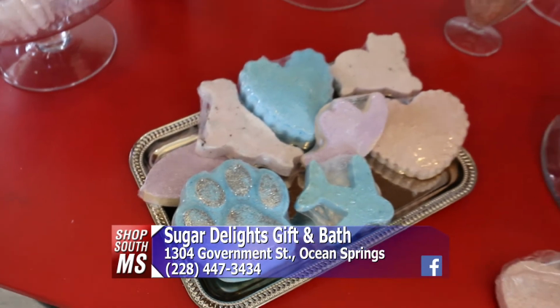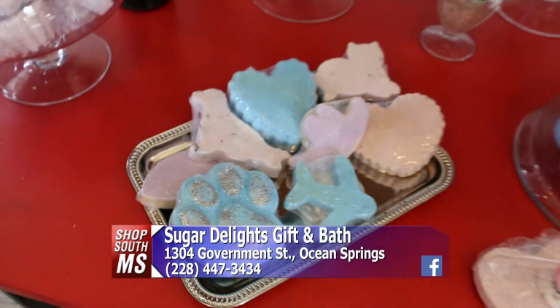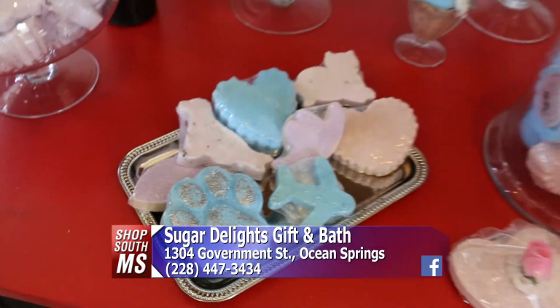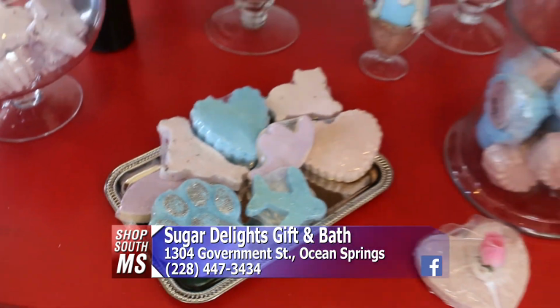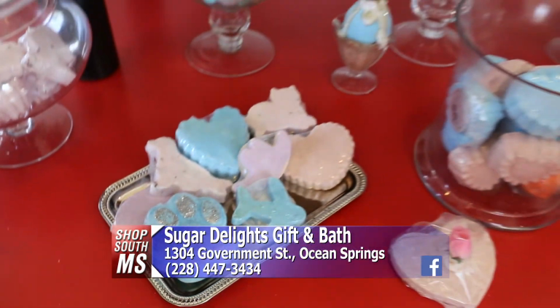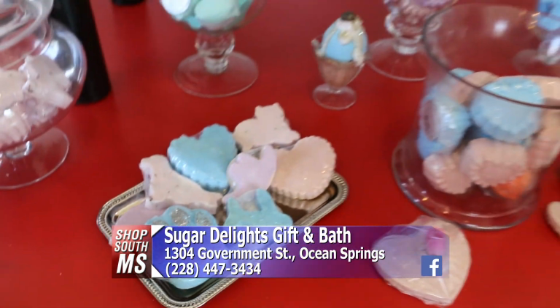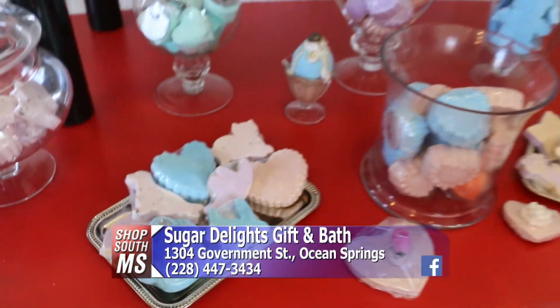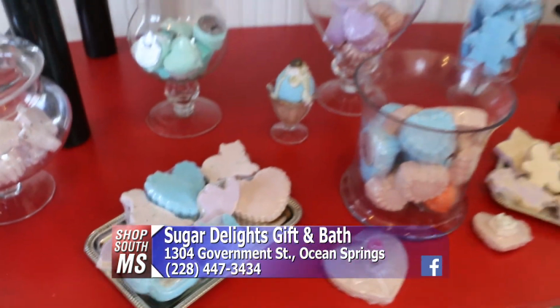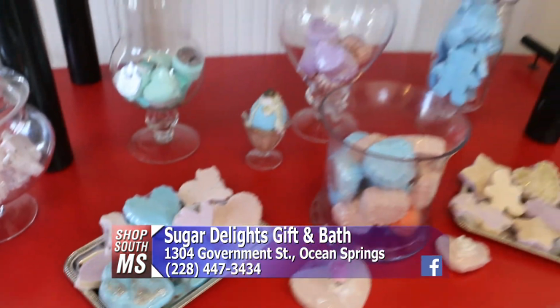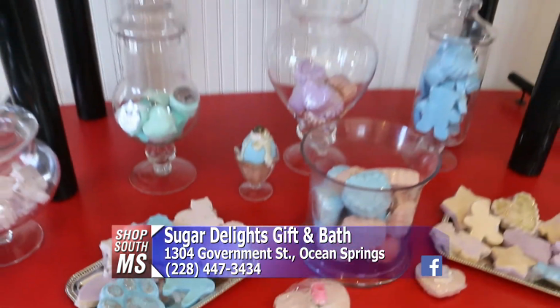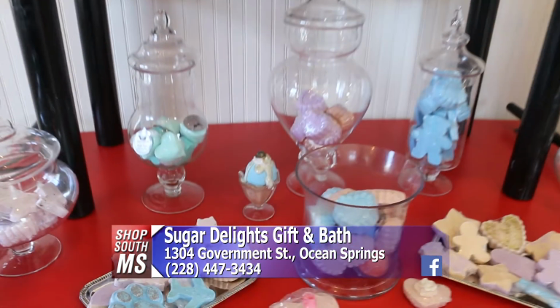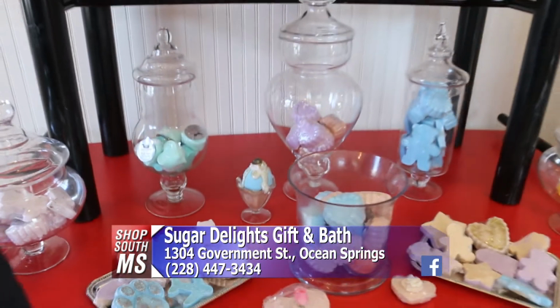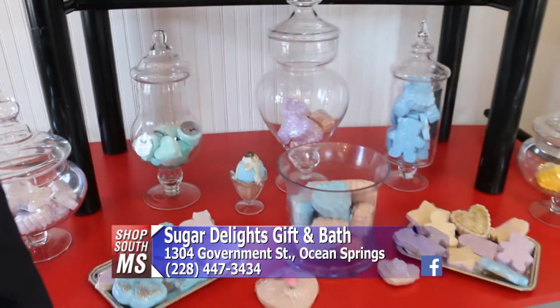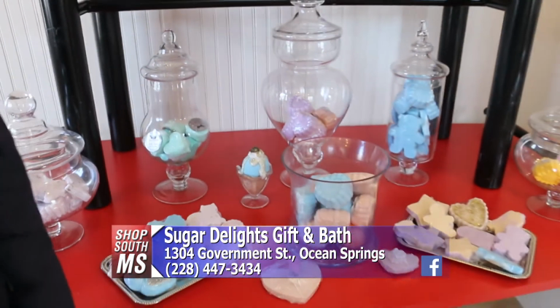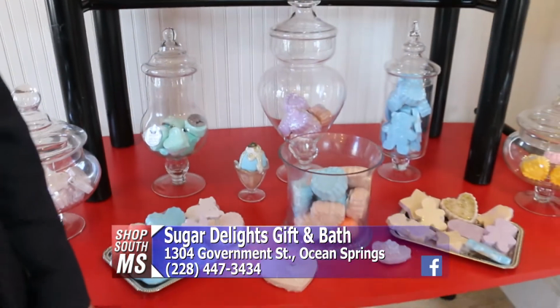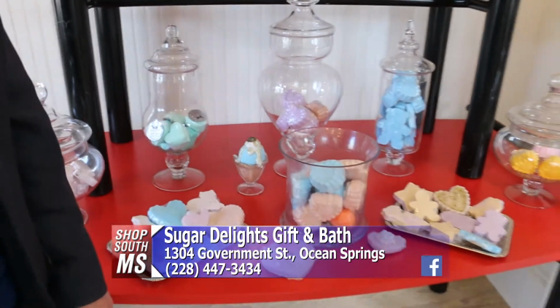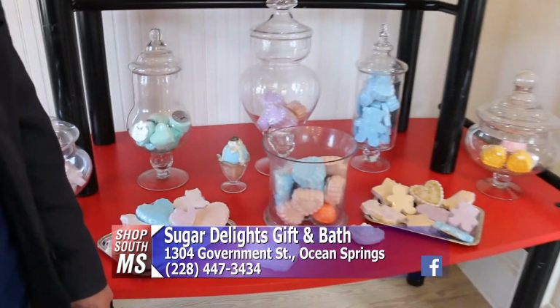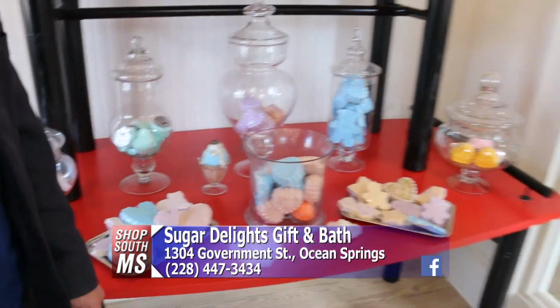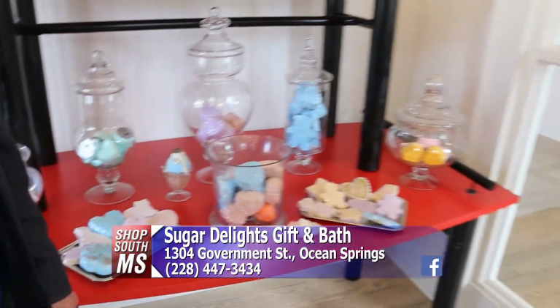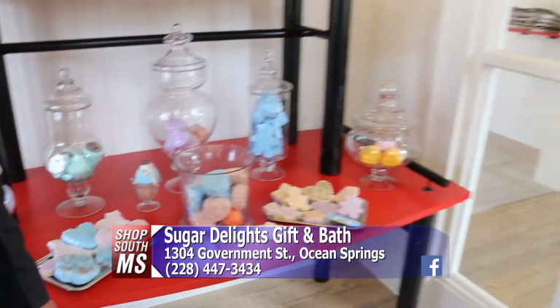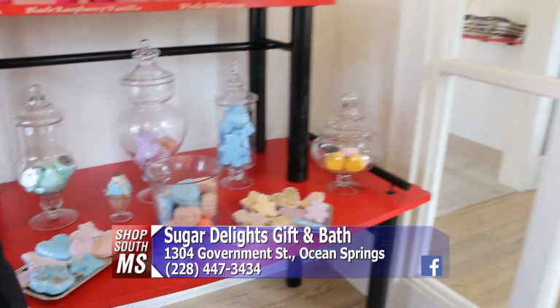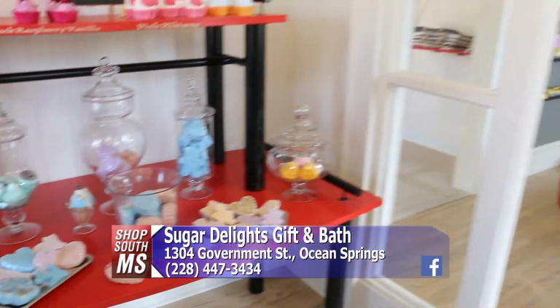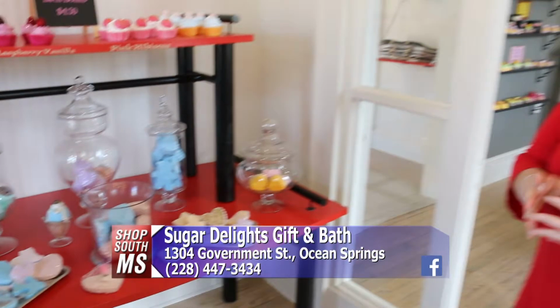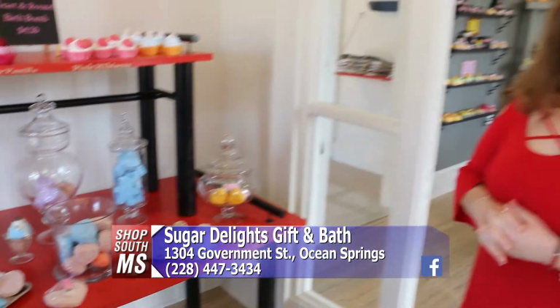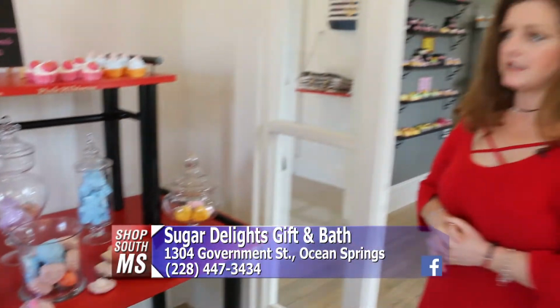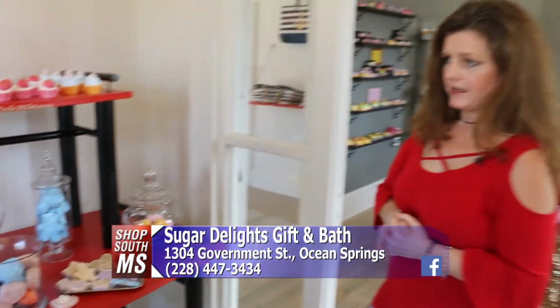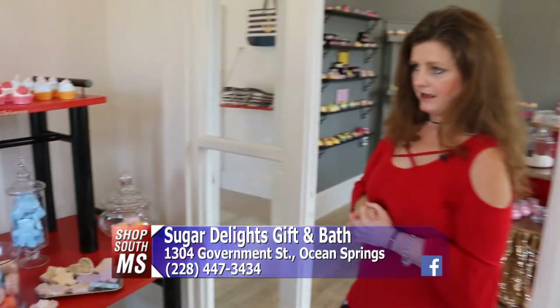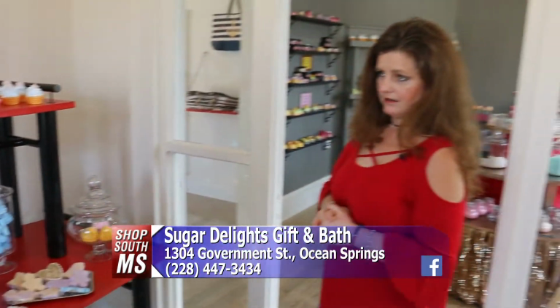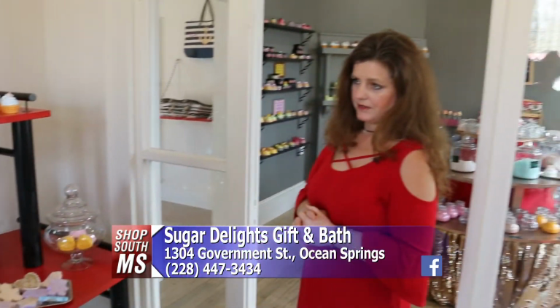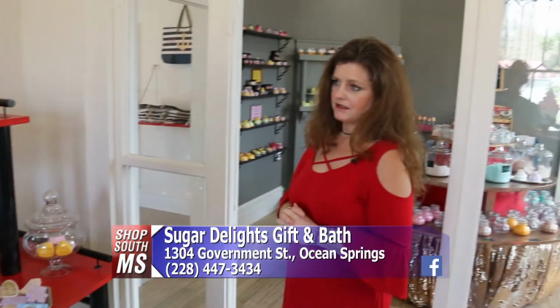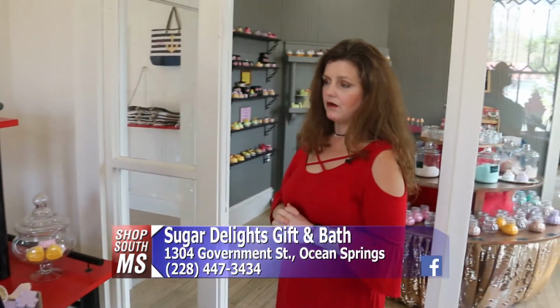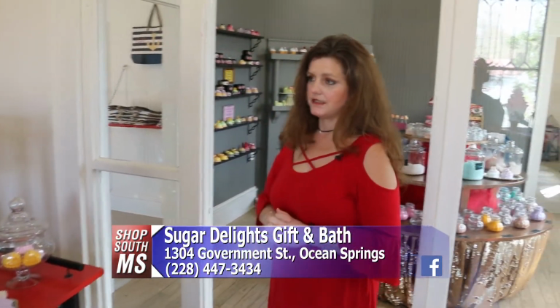Wow. We've been doing them for three years. We're in about eight states right now because we also wholesale.